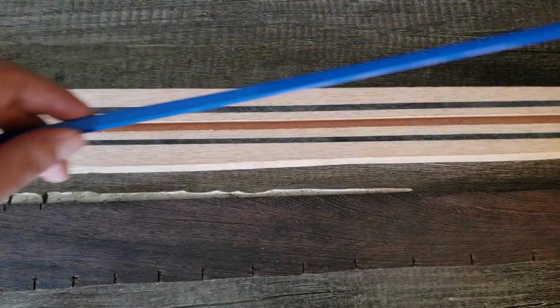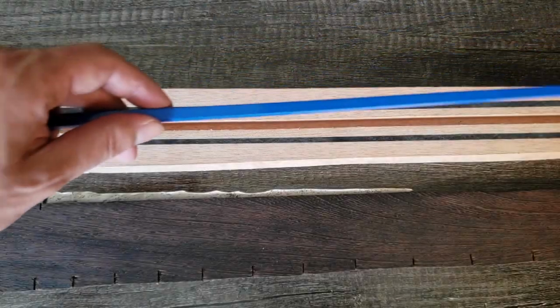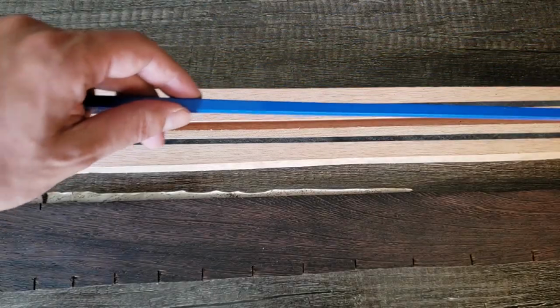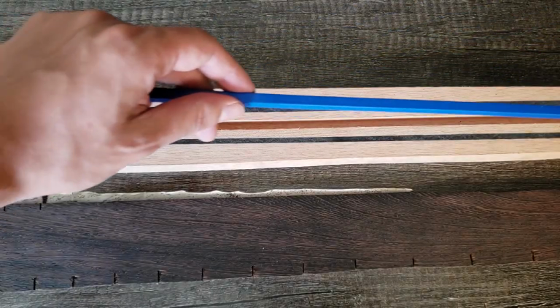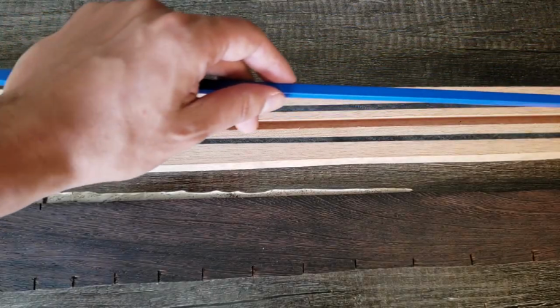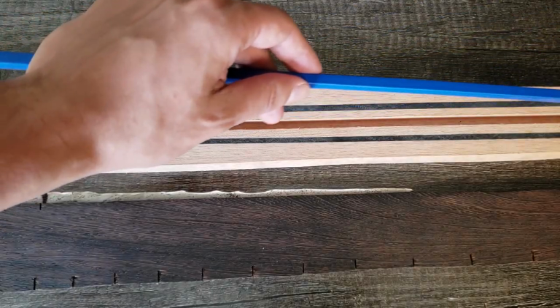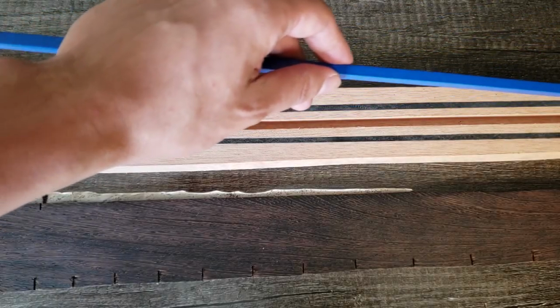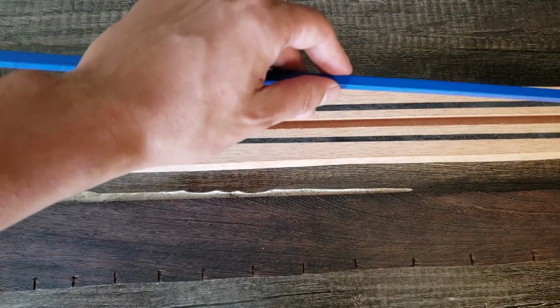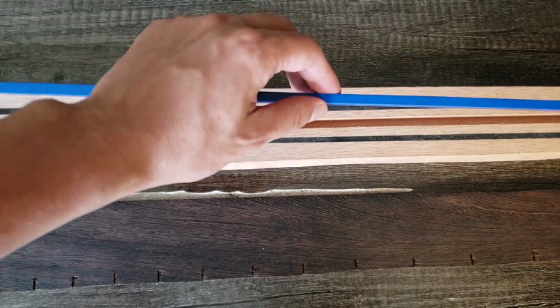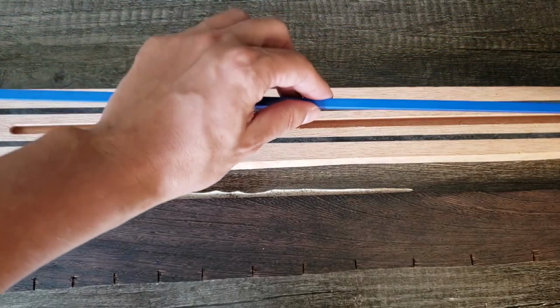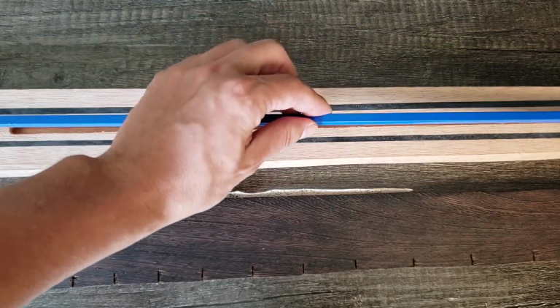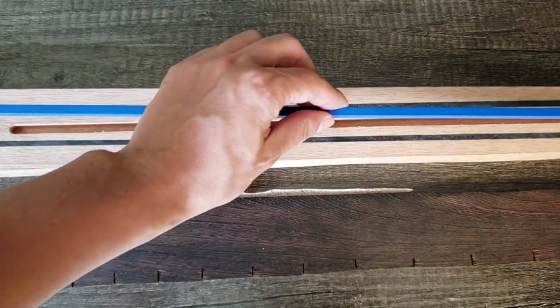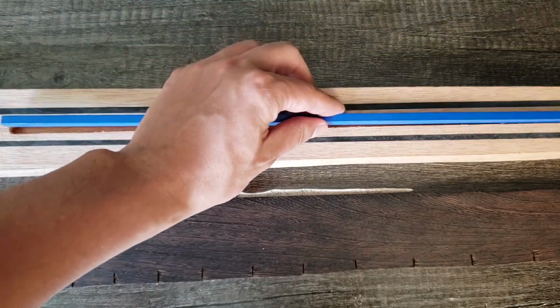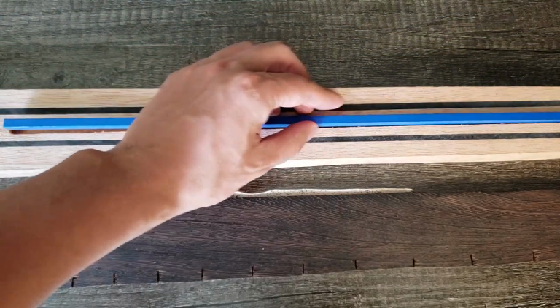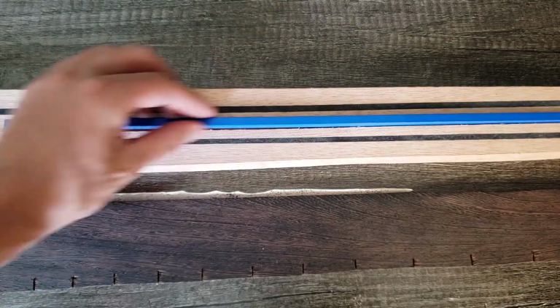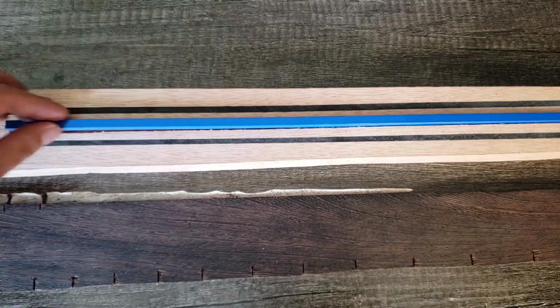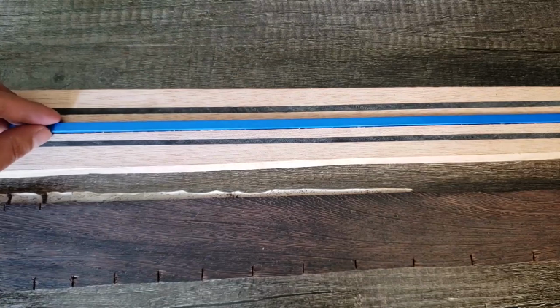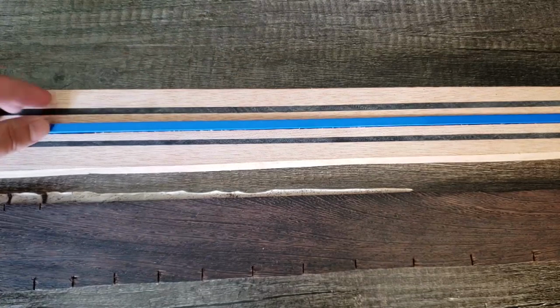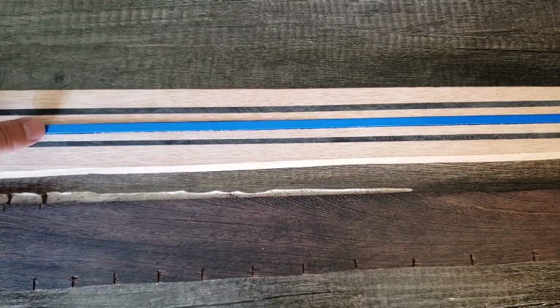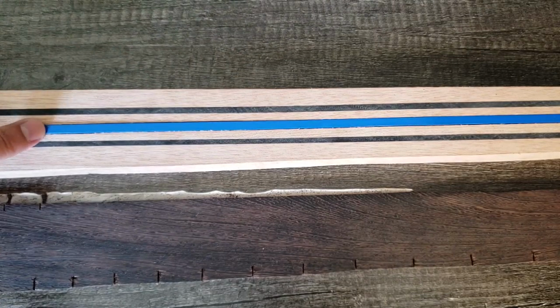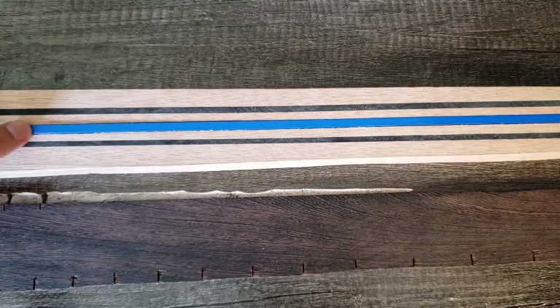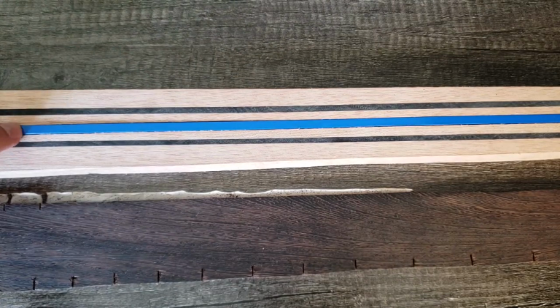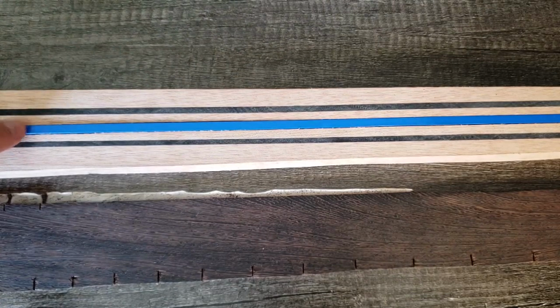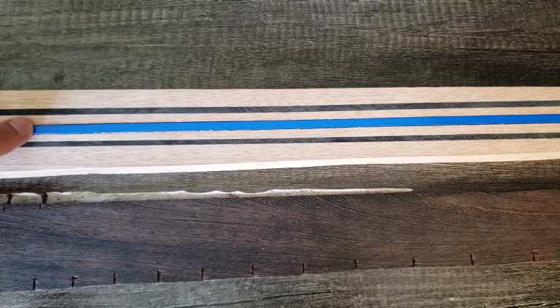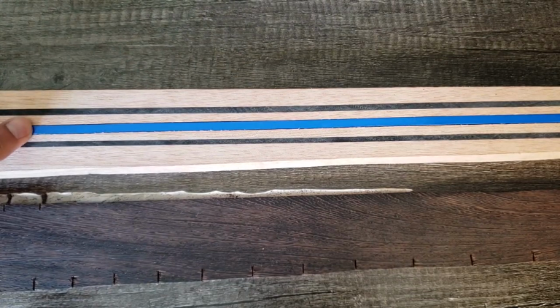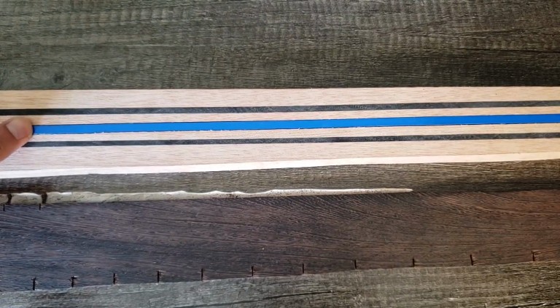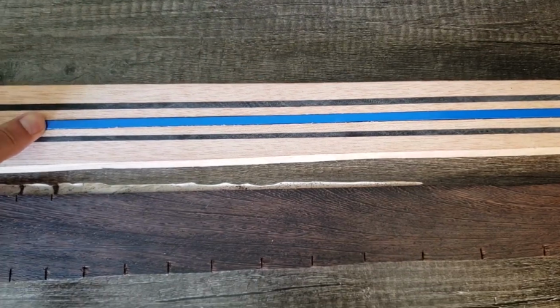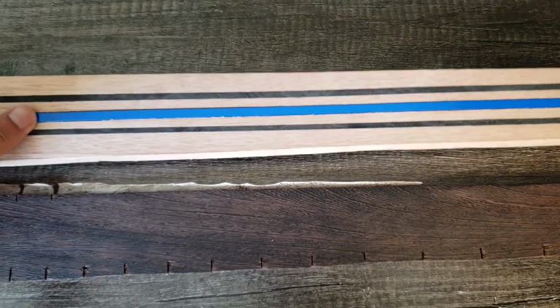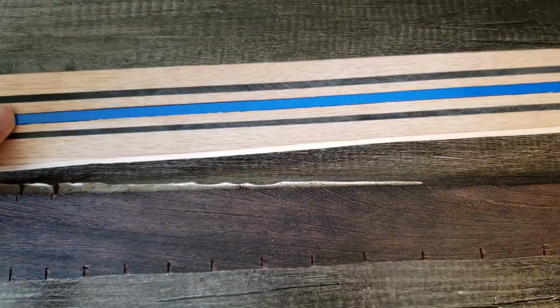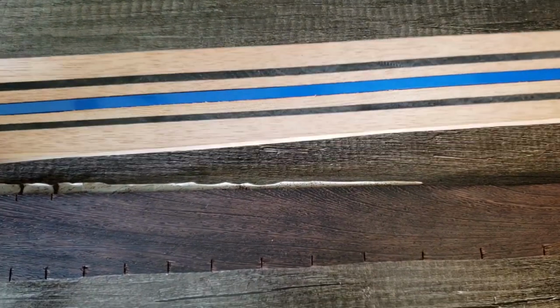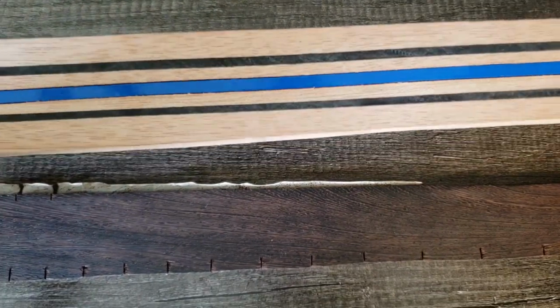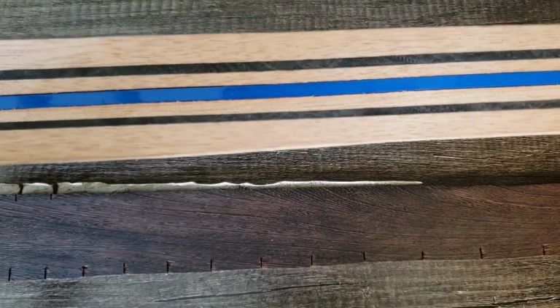Time to glue the fretboard. It doesn't look like it, but actually the truss rod sits very tight in its channel.